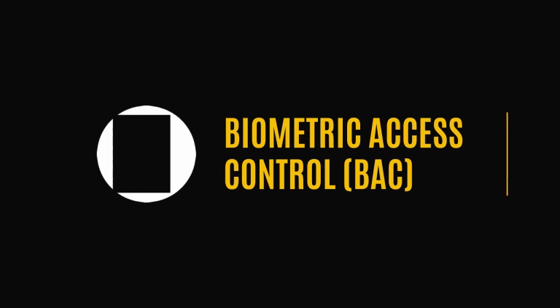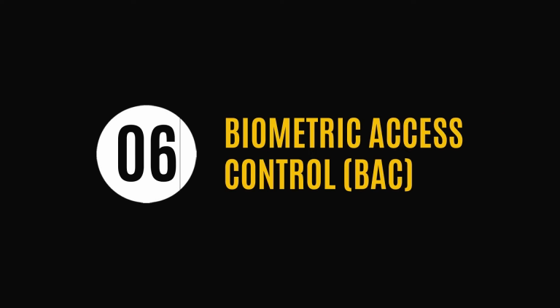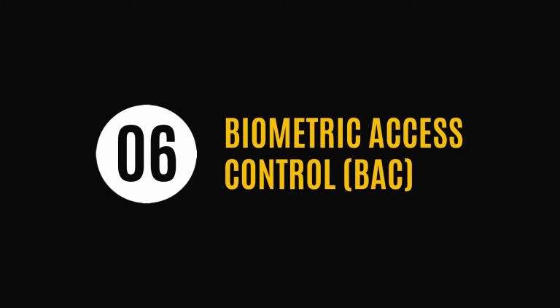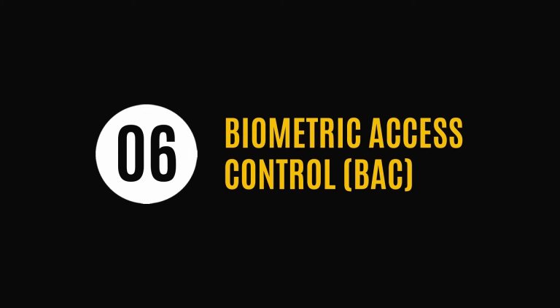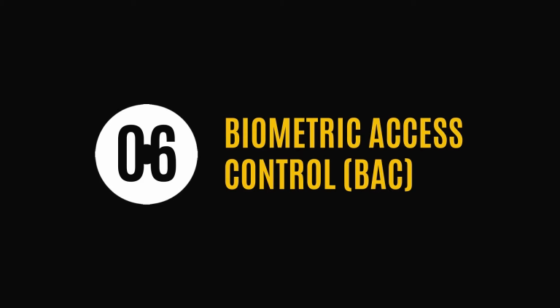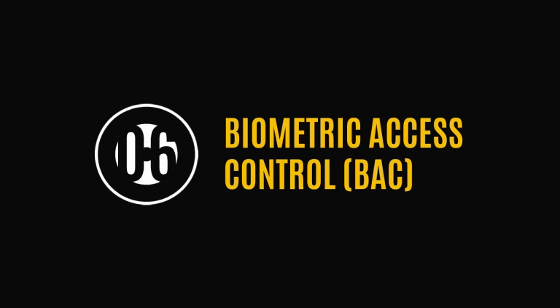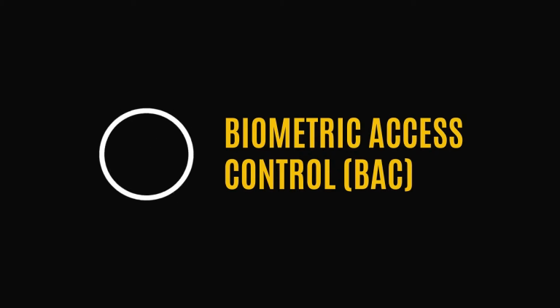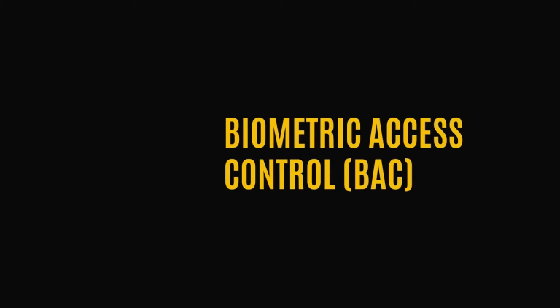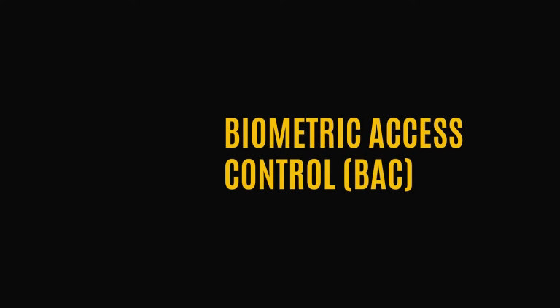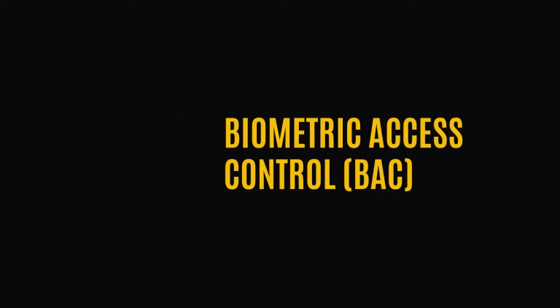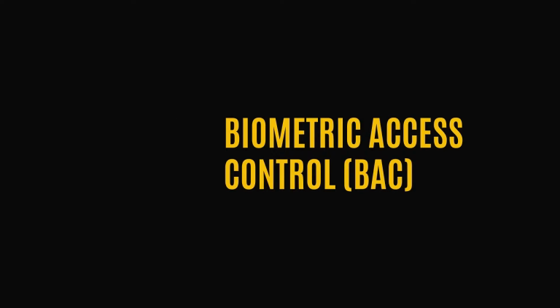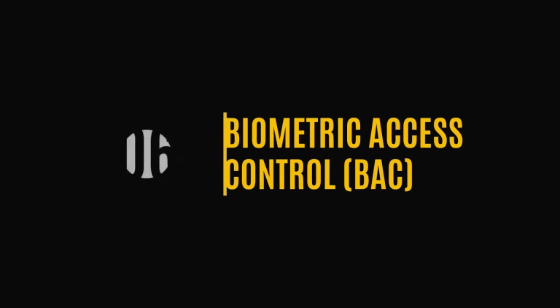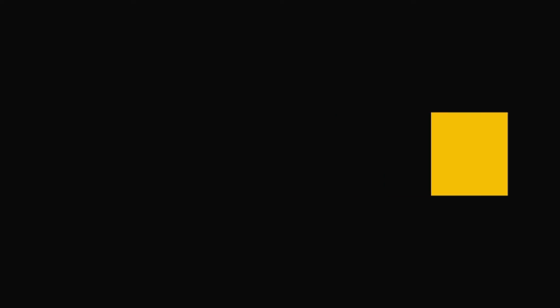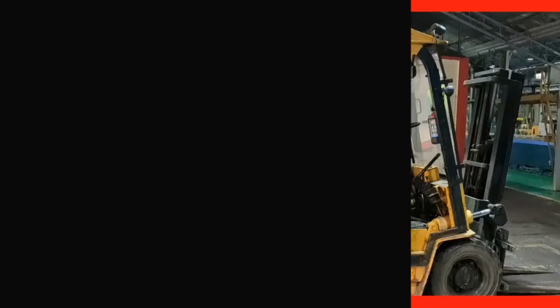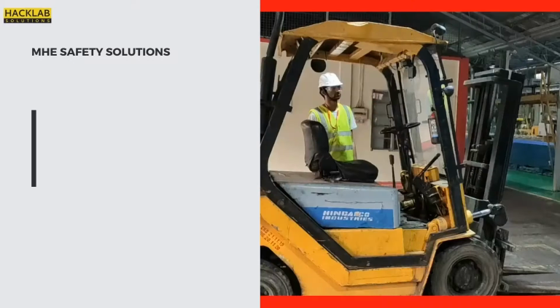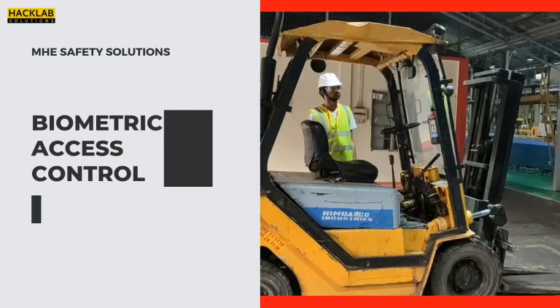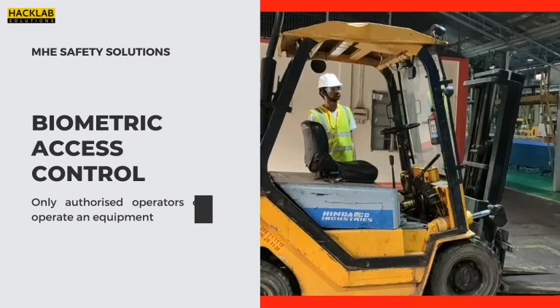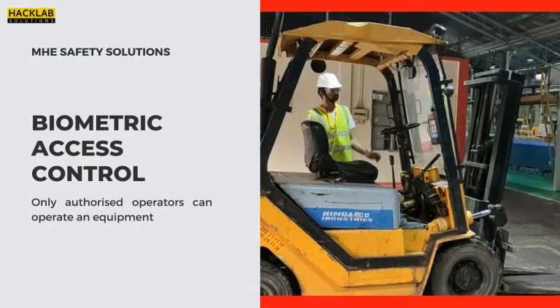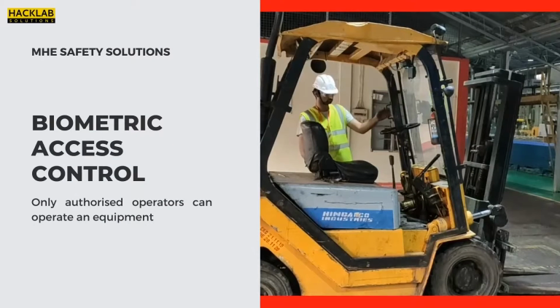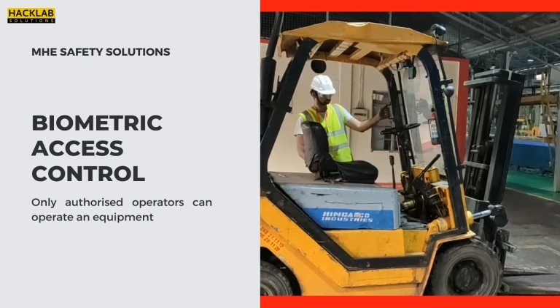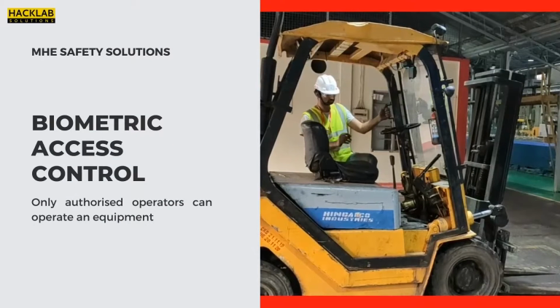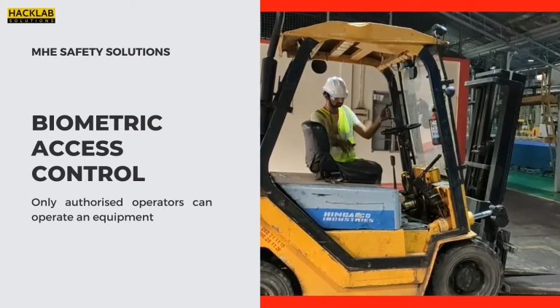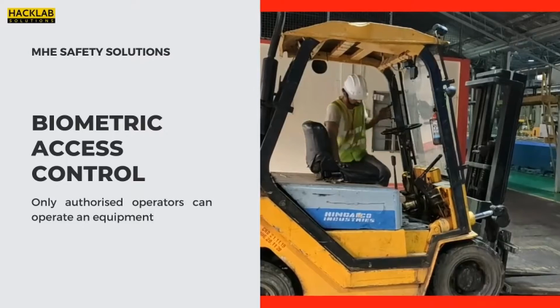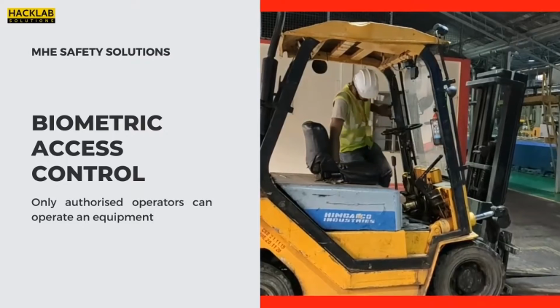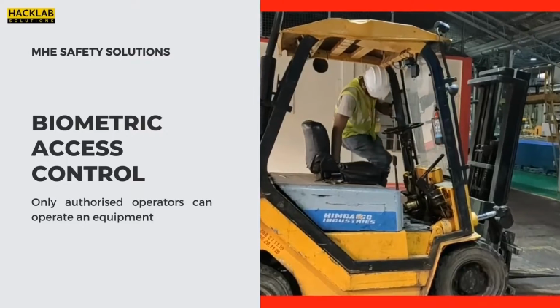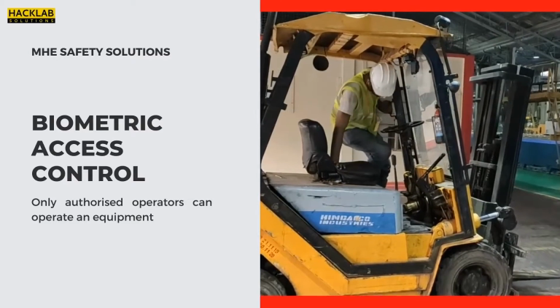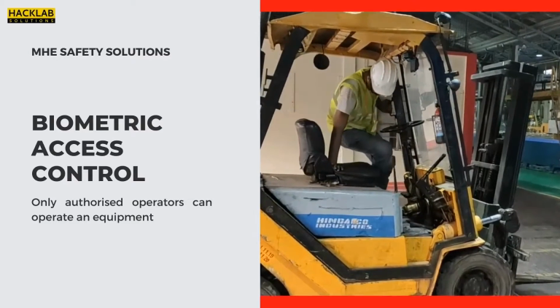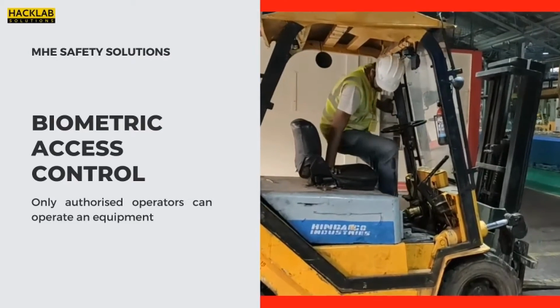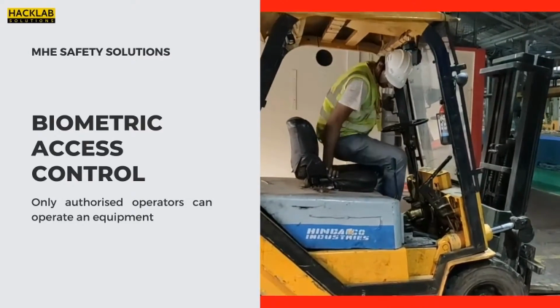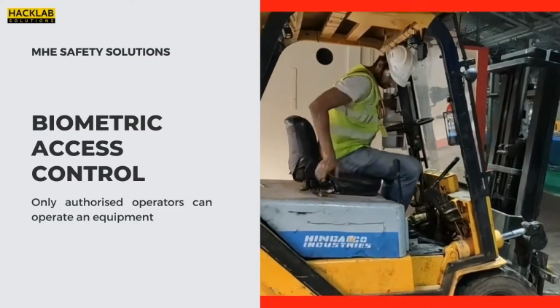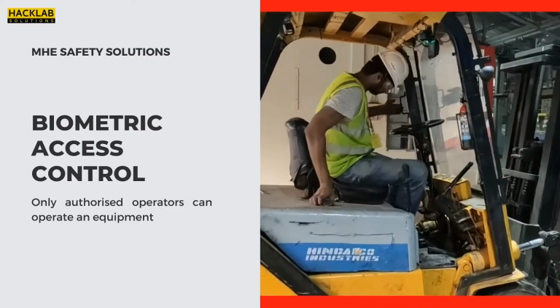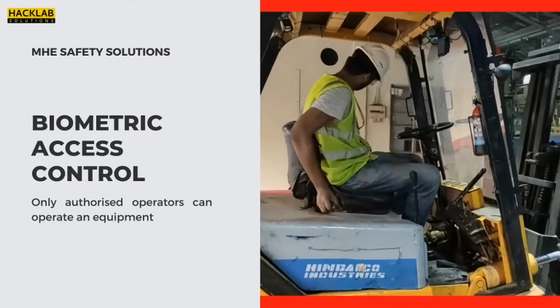Our solution: Biometric Access Control. This solution ensures that only authorized operators can operate a particular machine.